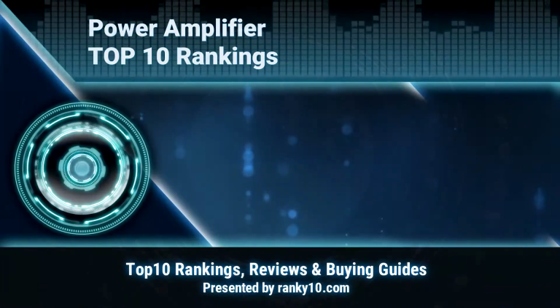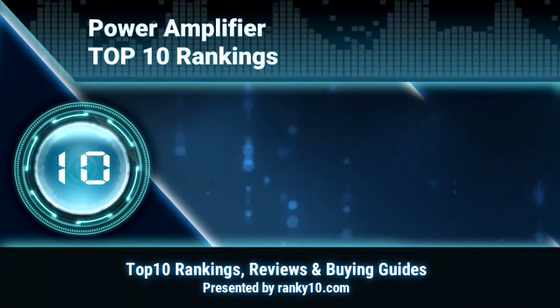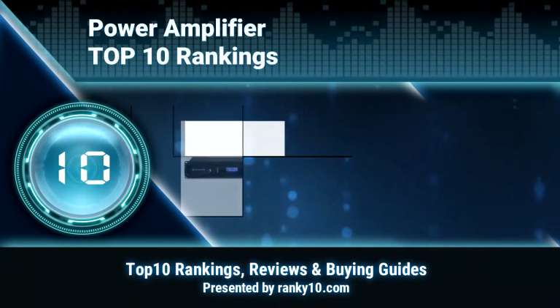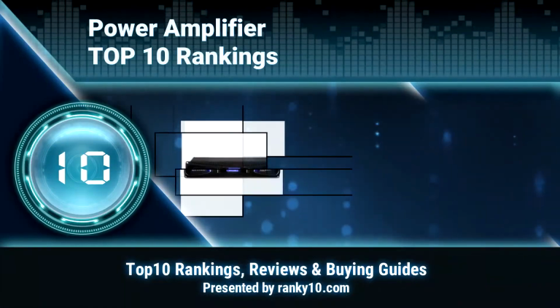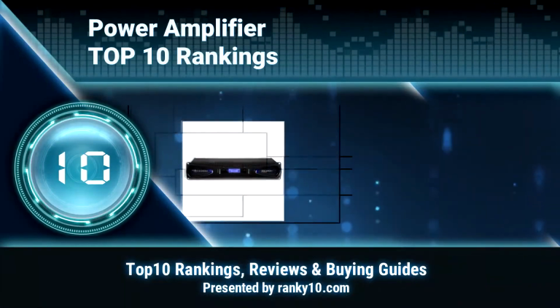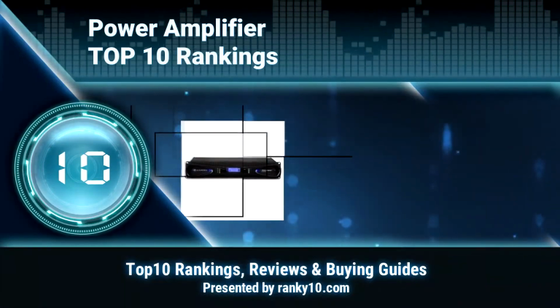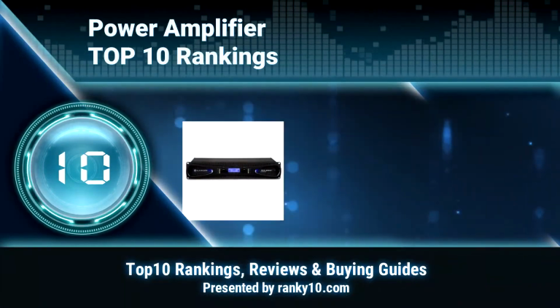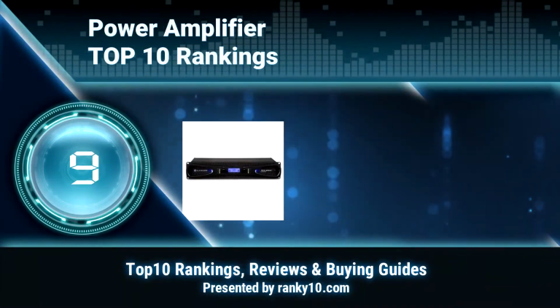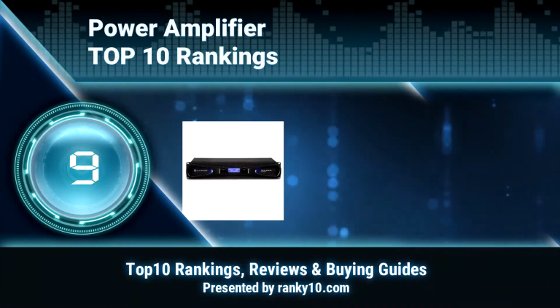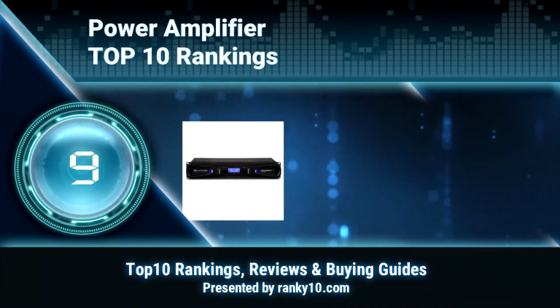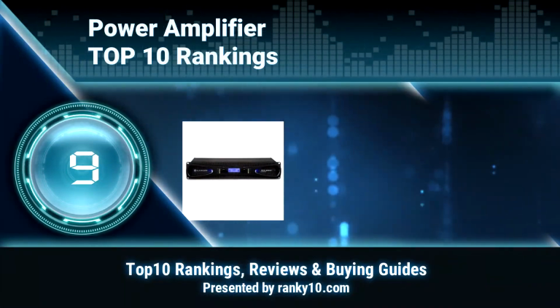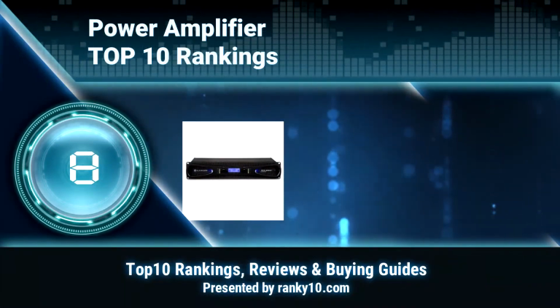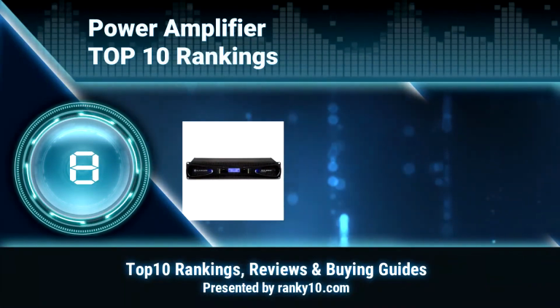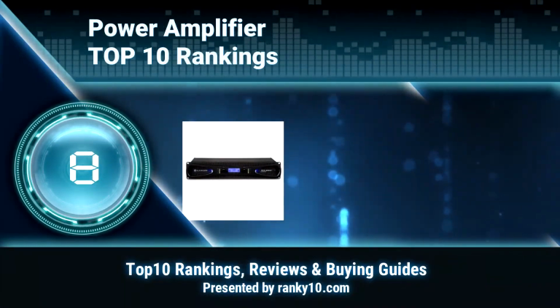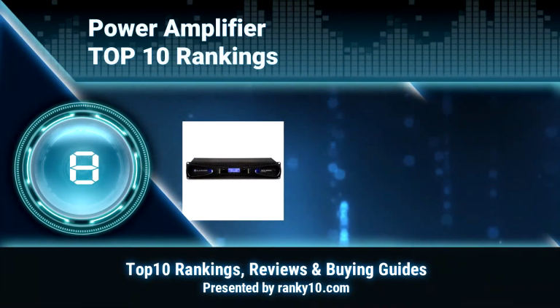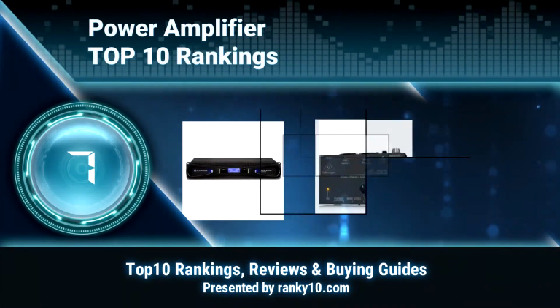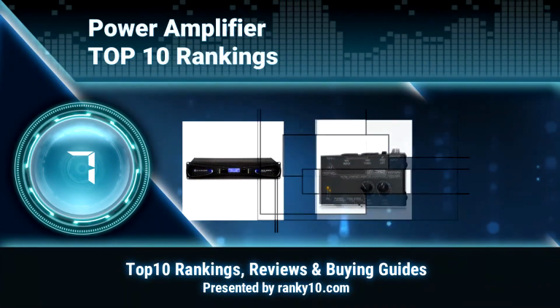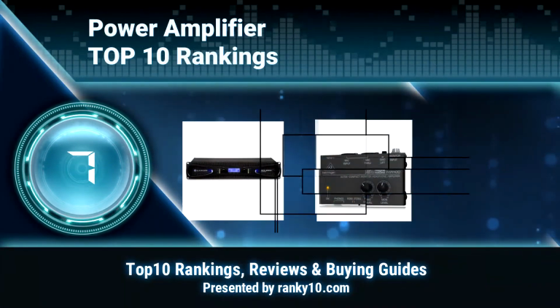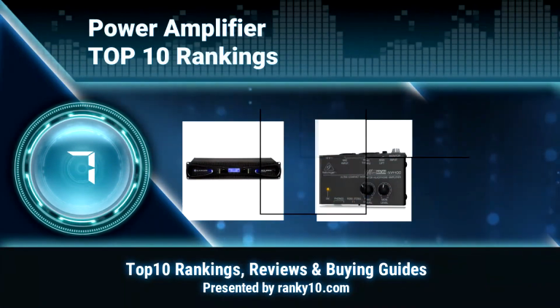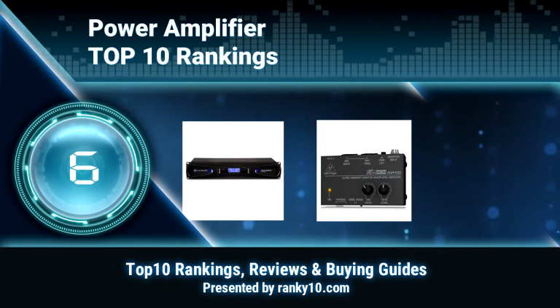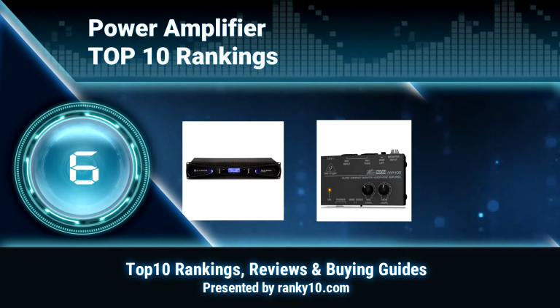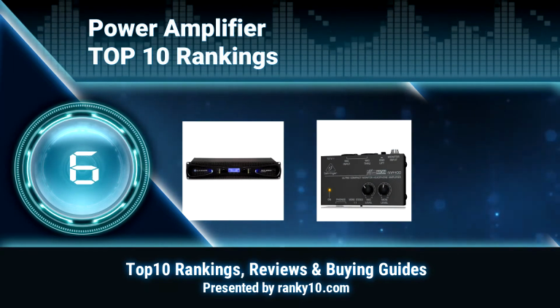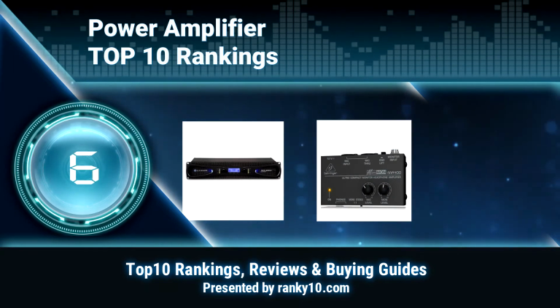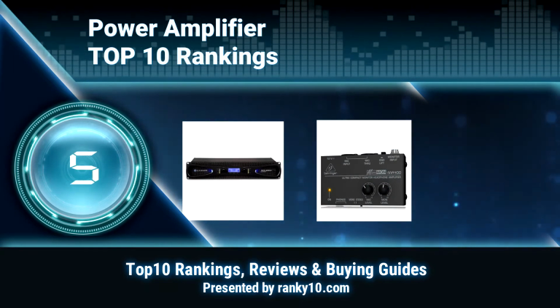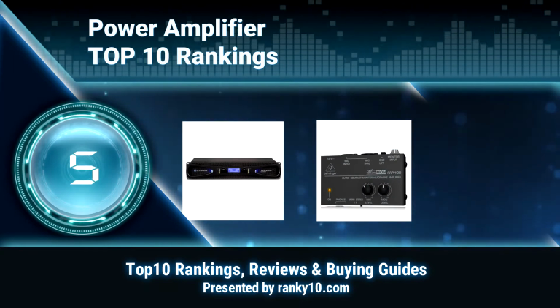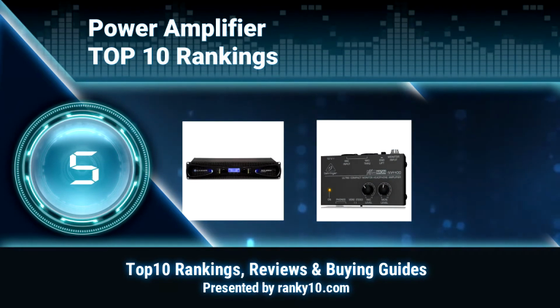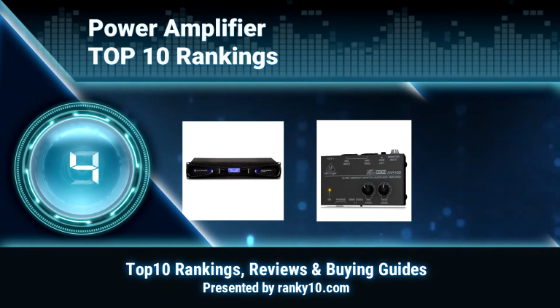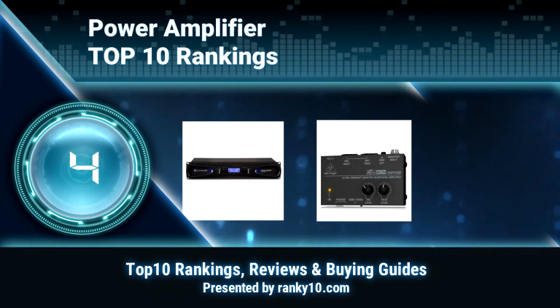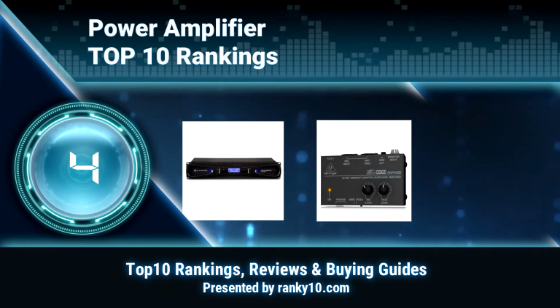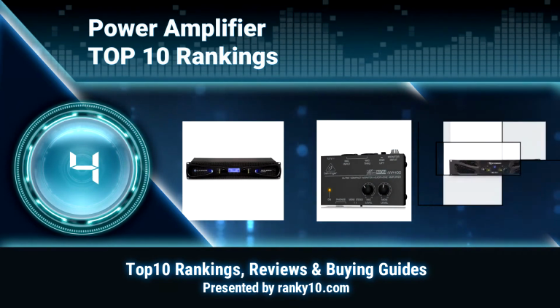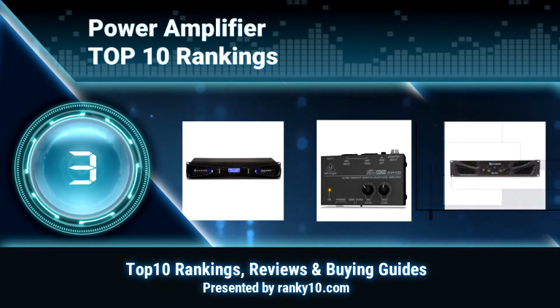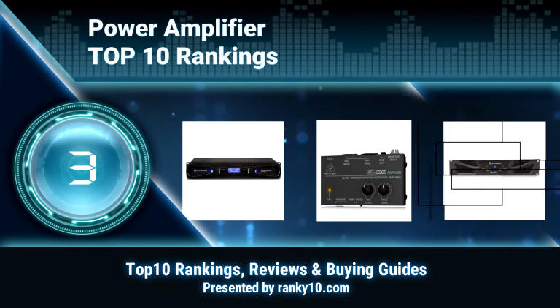Welcome to Ranky 10 Video Rankings. We announce the top 10 rankings of Power Amplifiers. Let's get started.